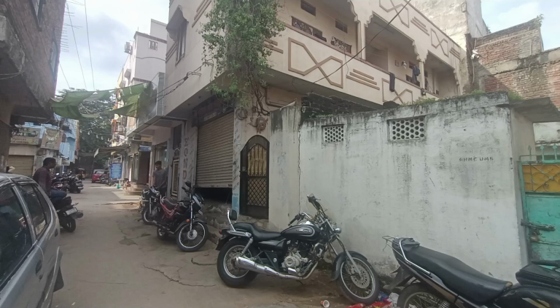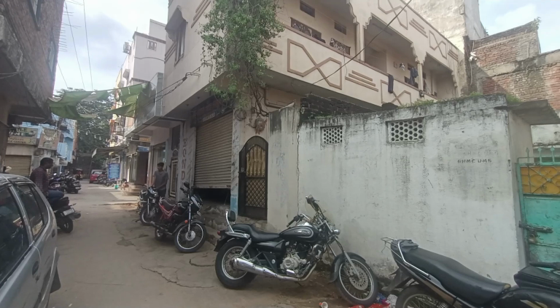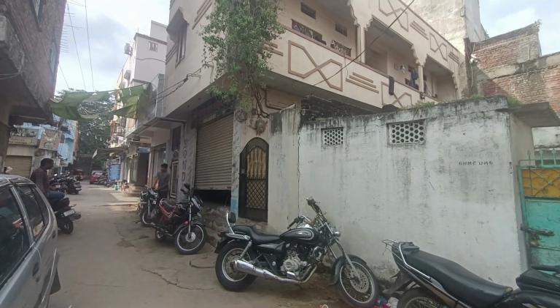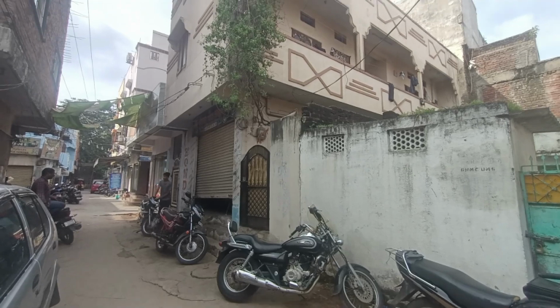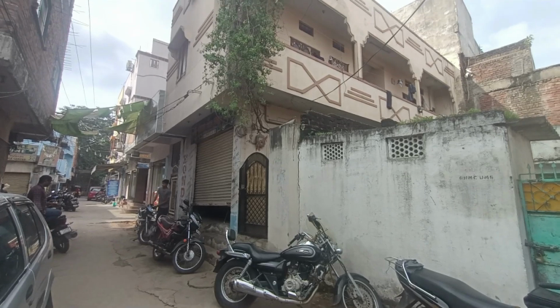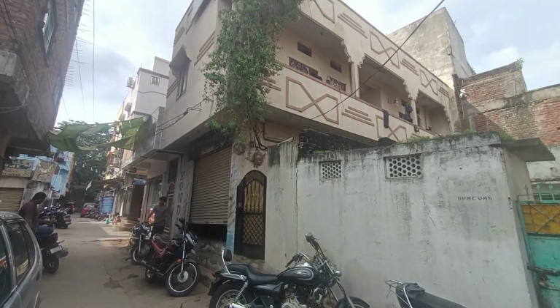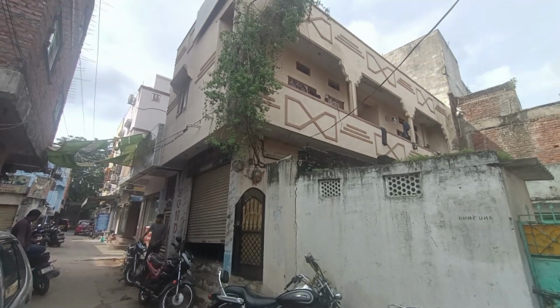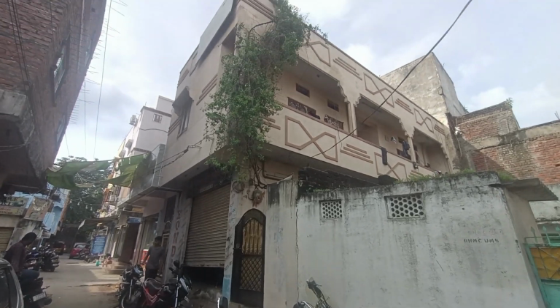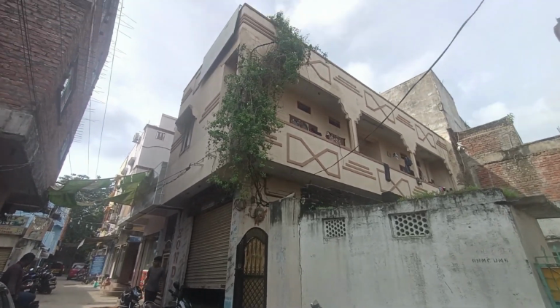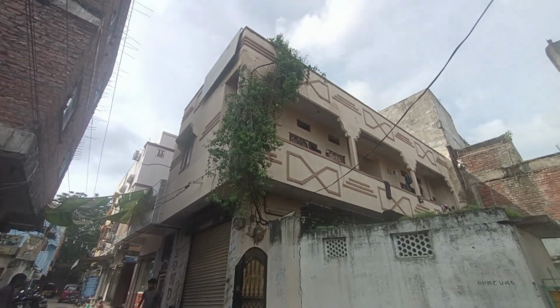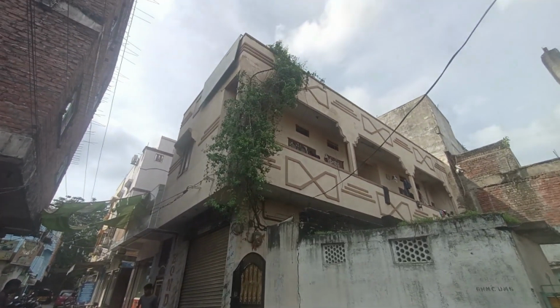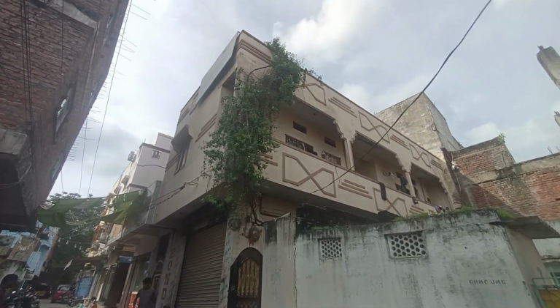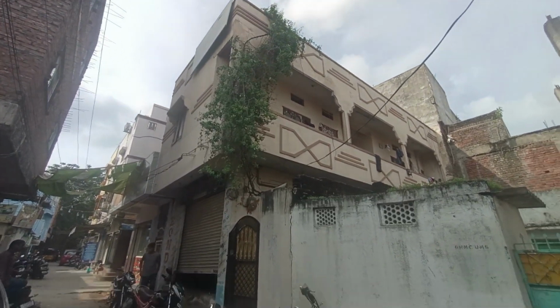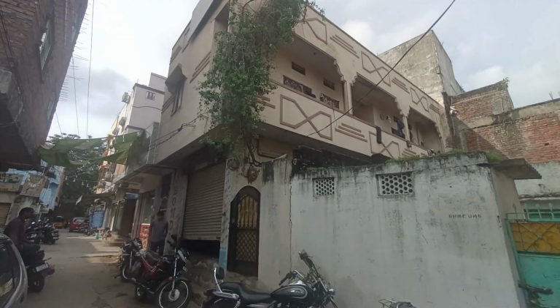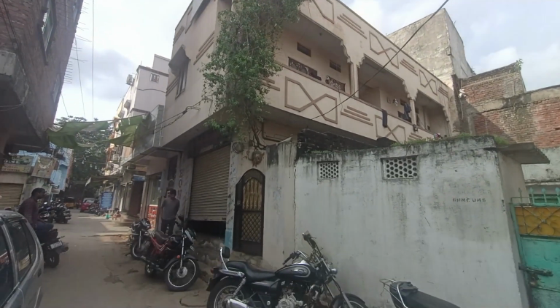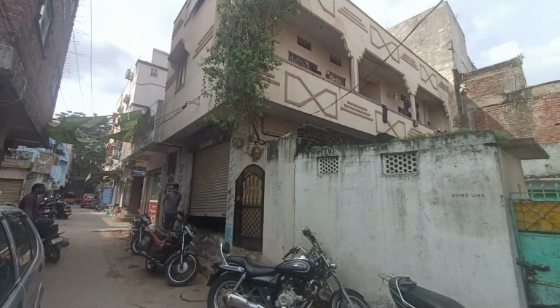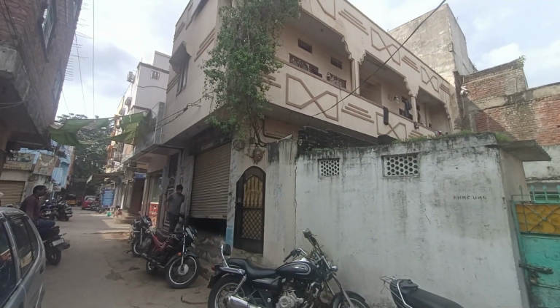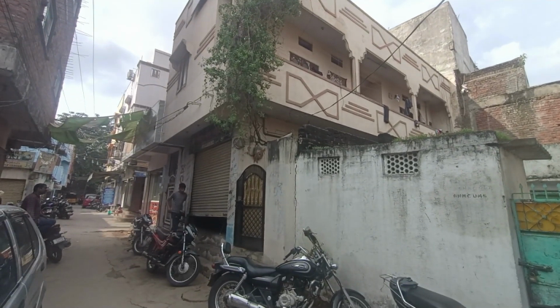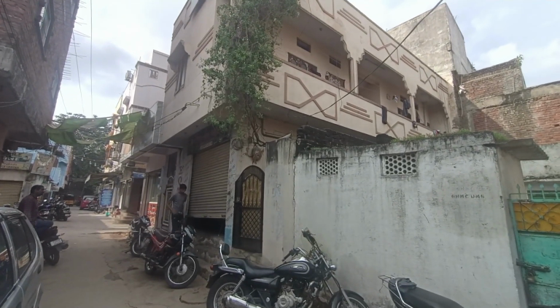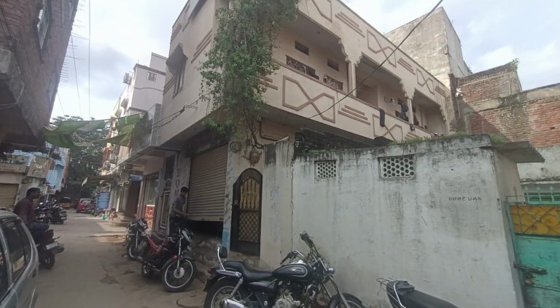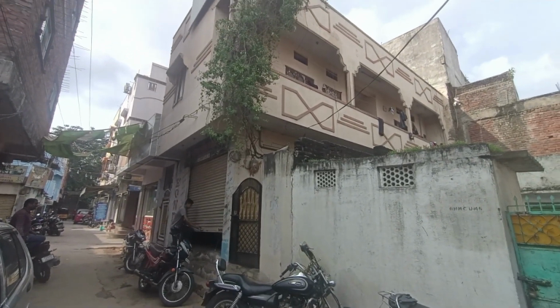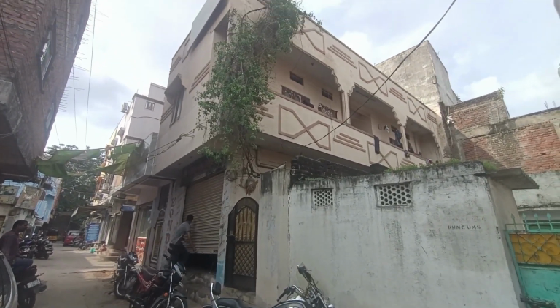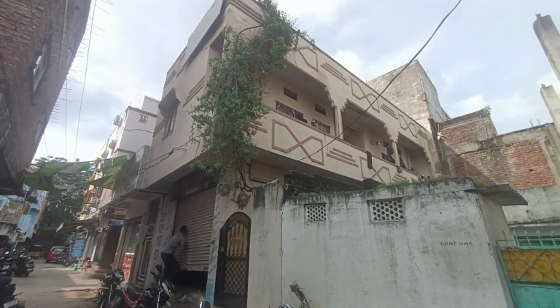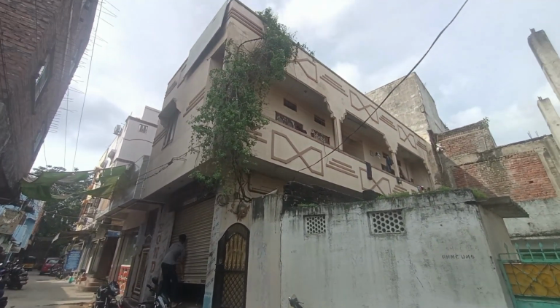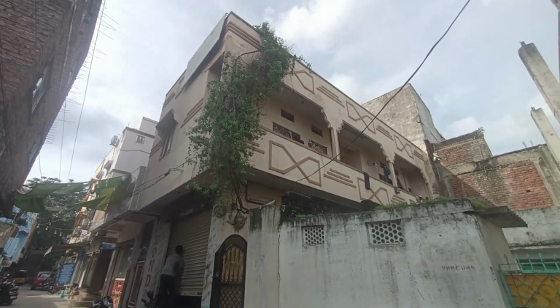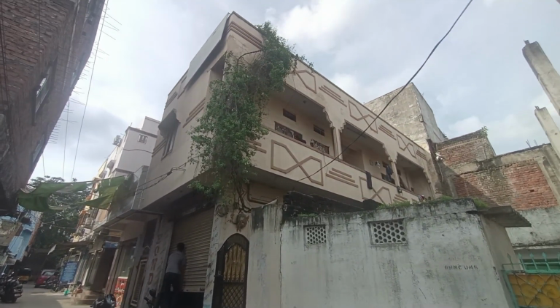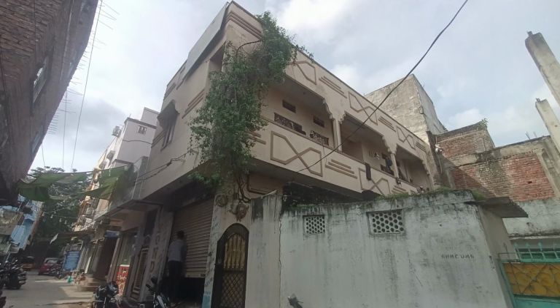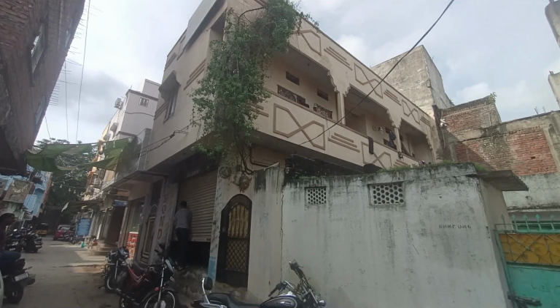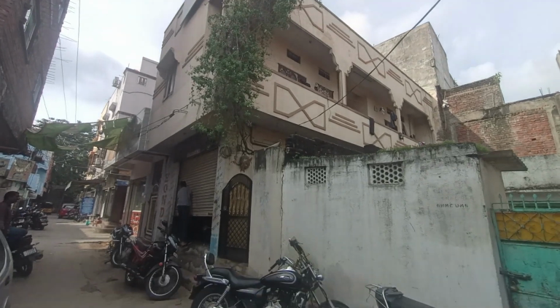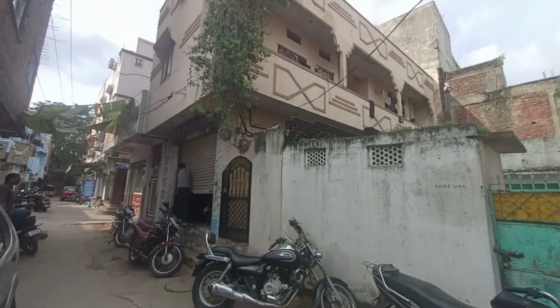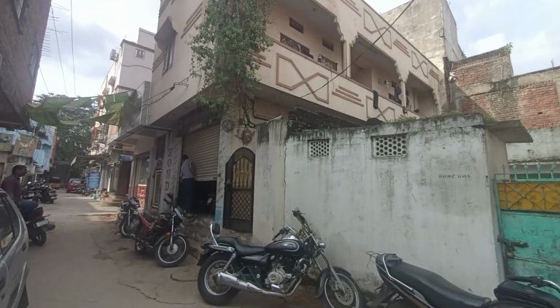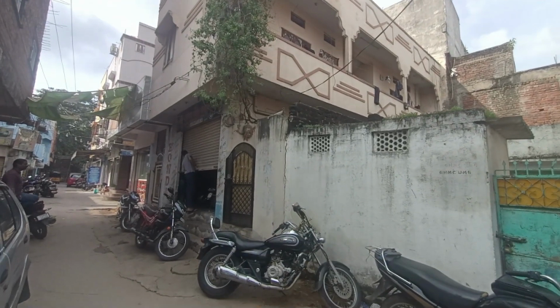Hi friends! Today we are exploring a nice commercial house. This is in the area of LB Nagar.